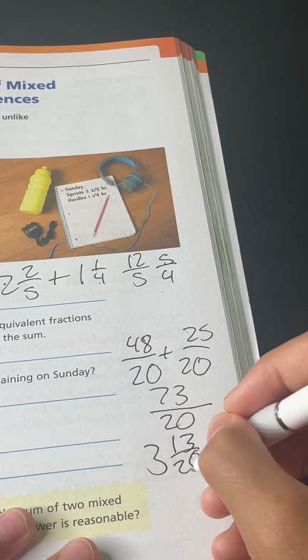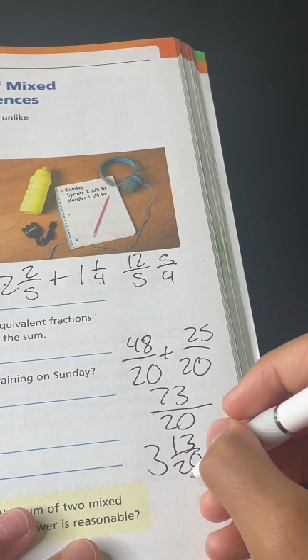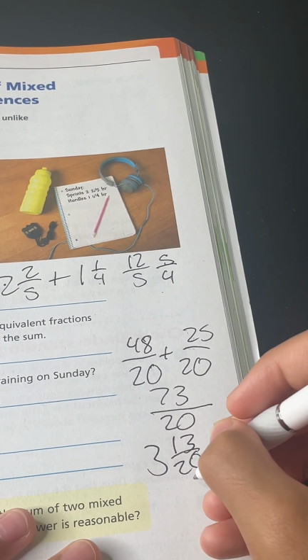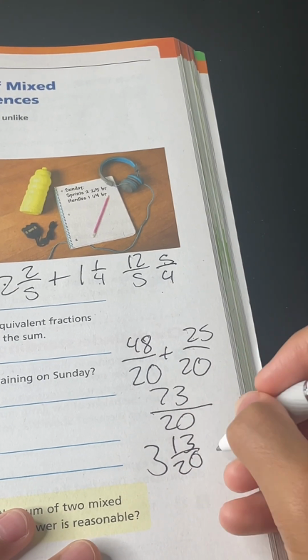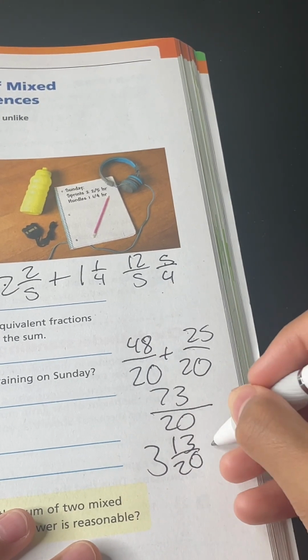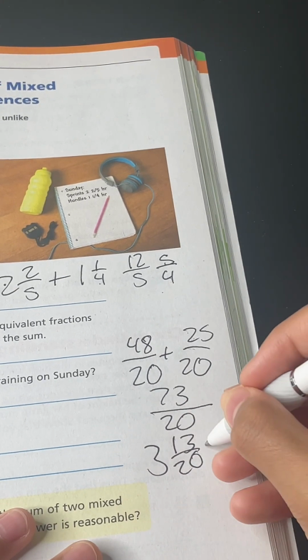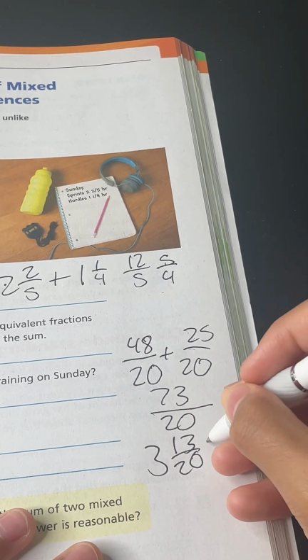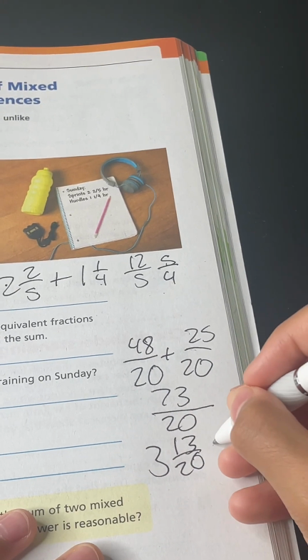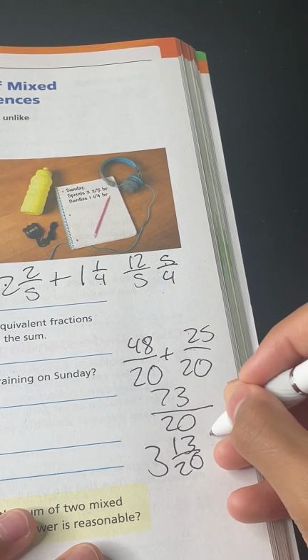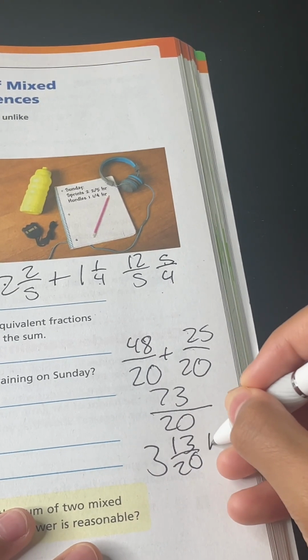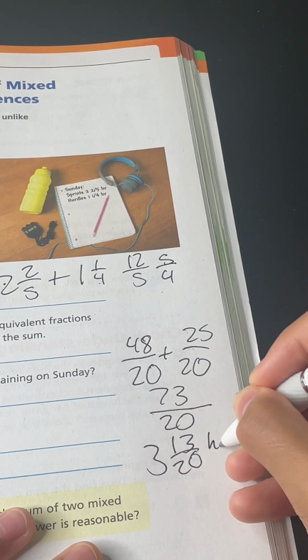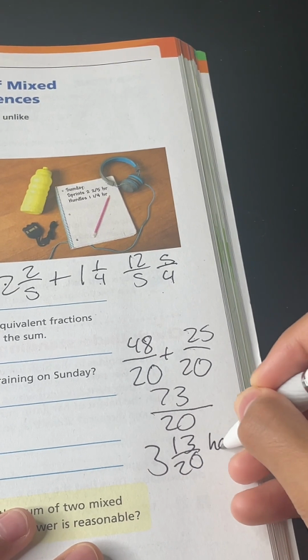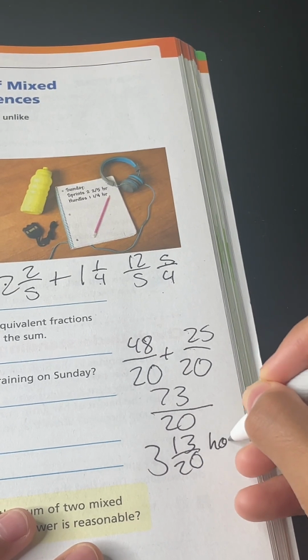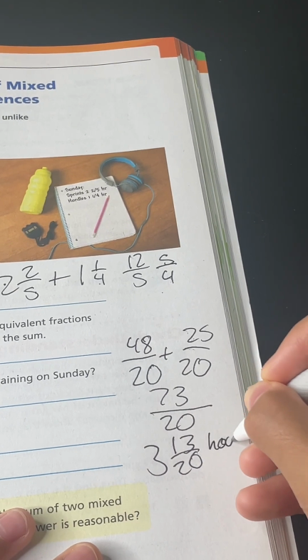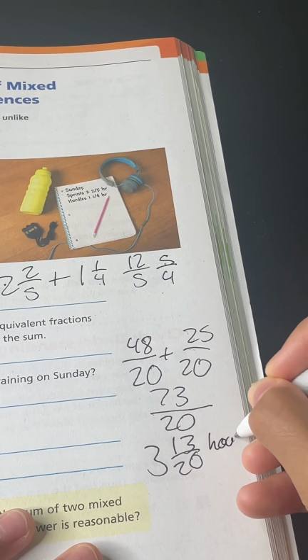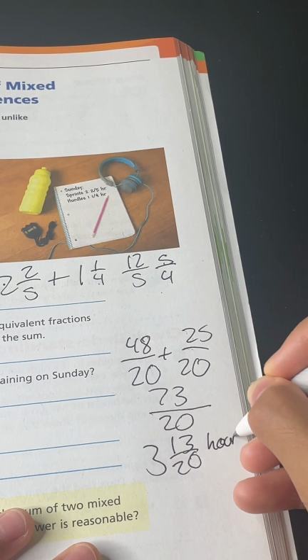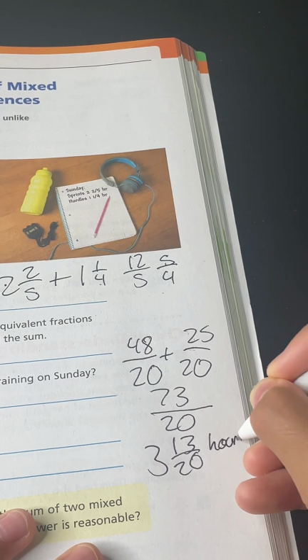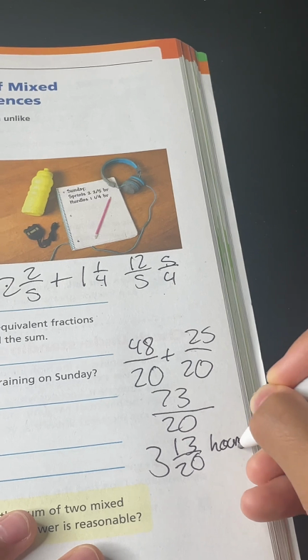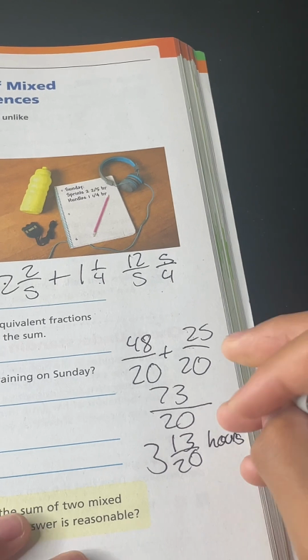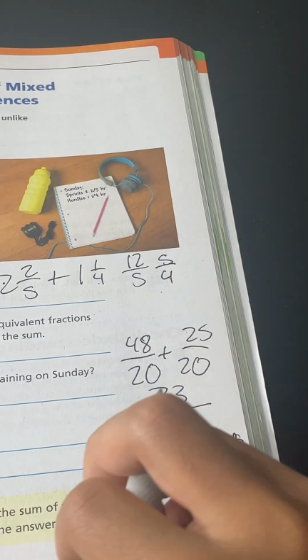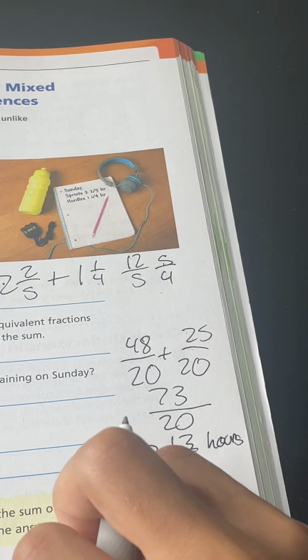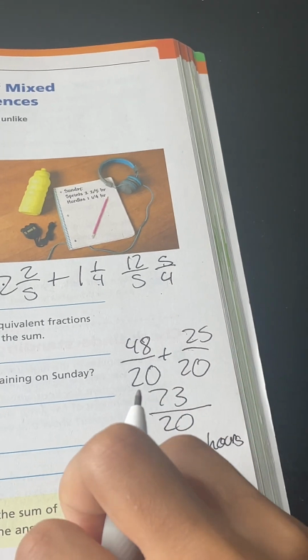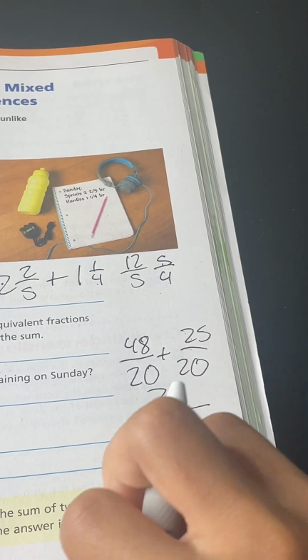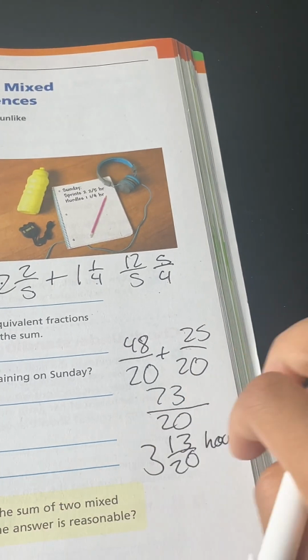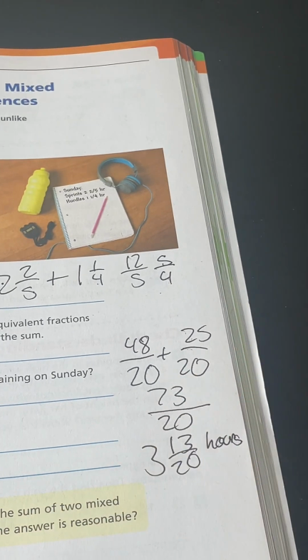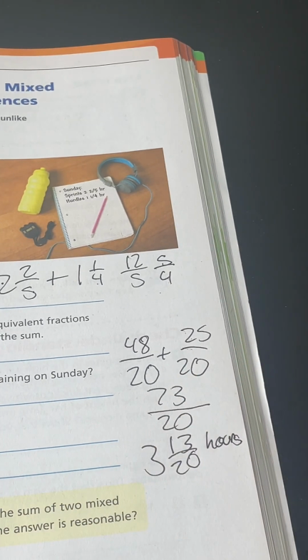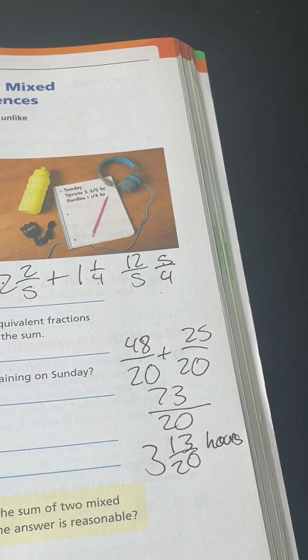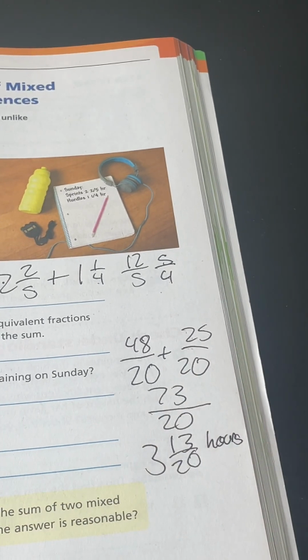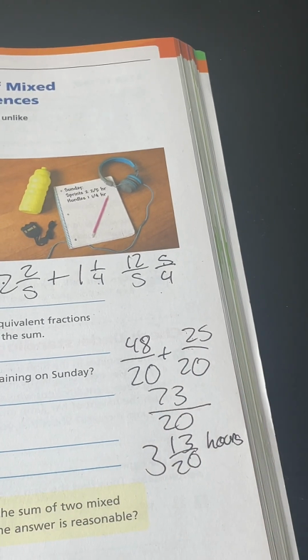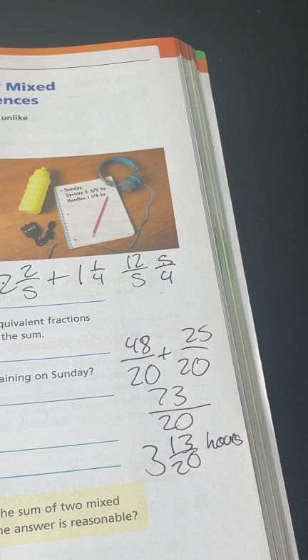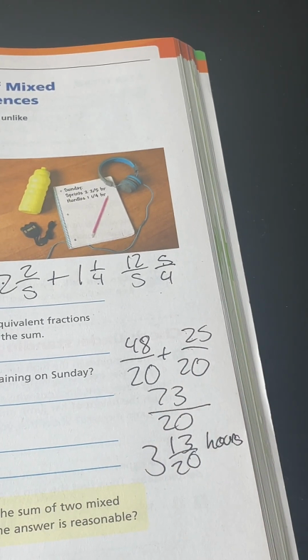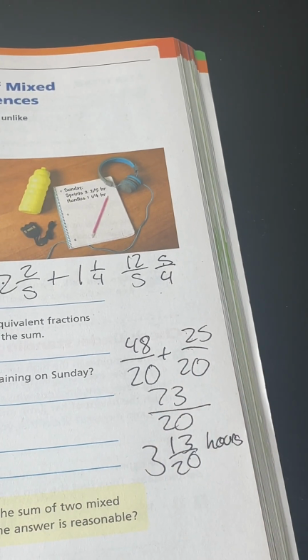That is how many hours Caroline trains in total. Like and subscribe.